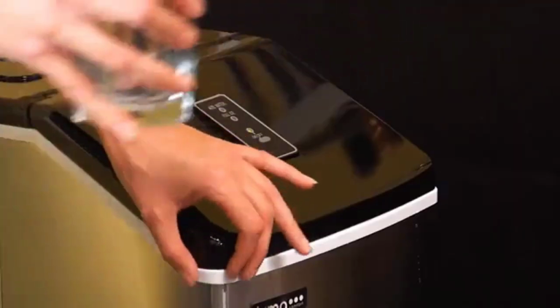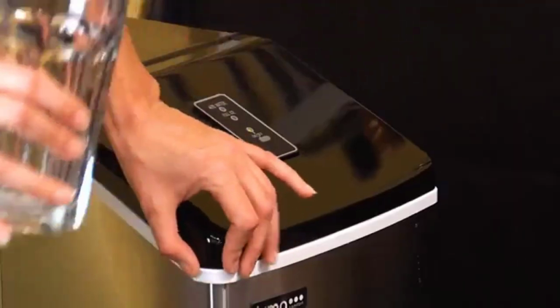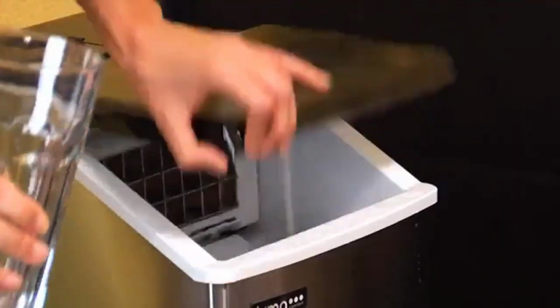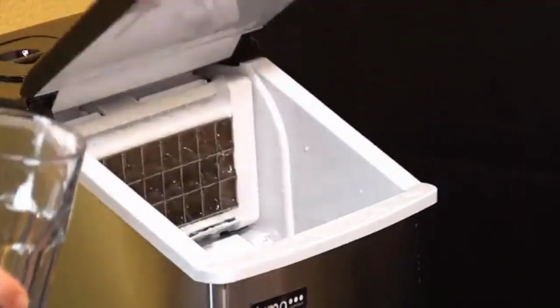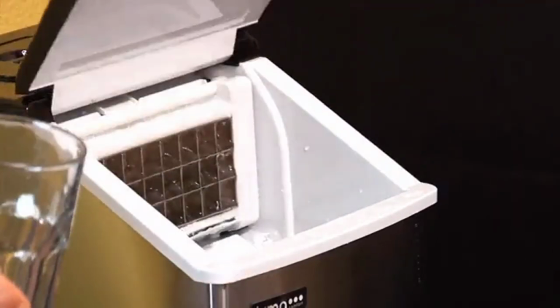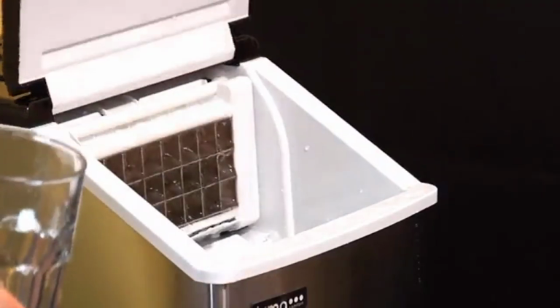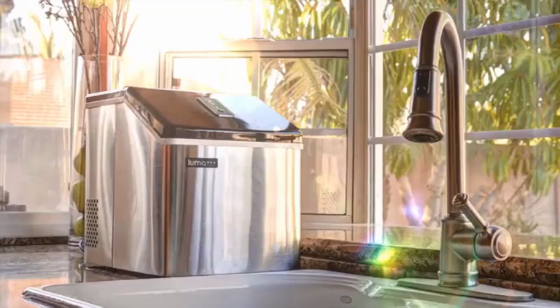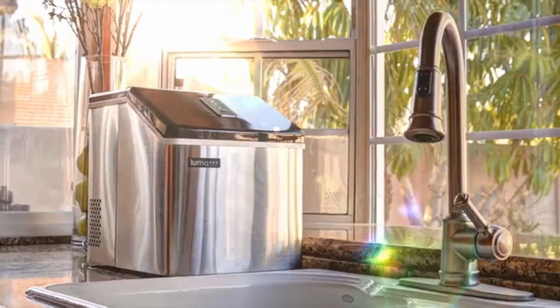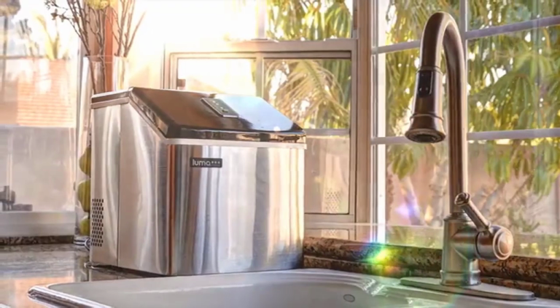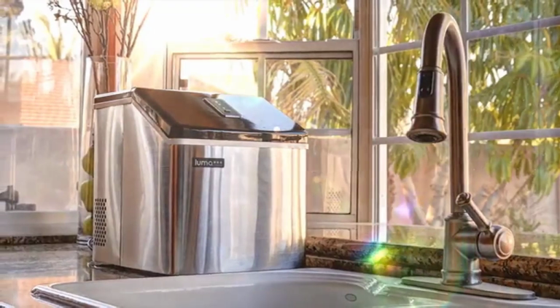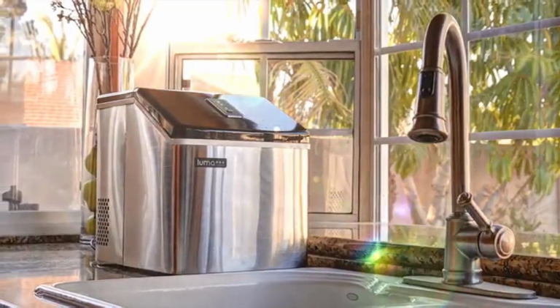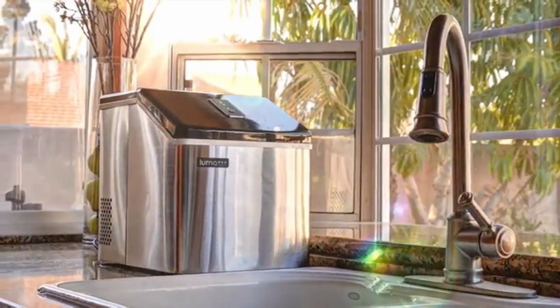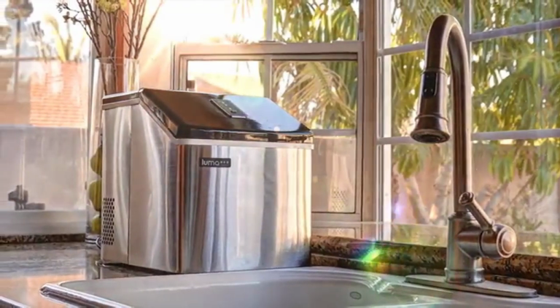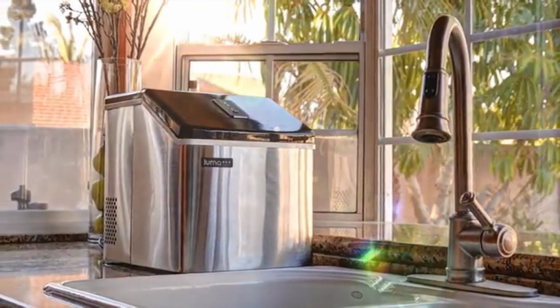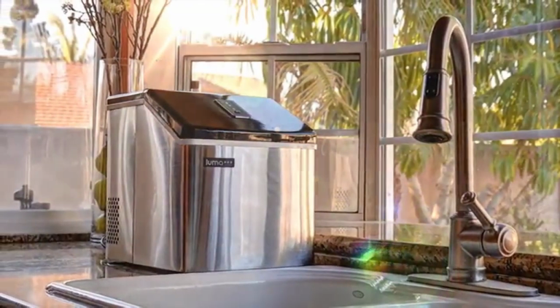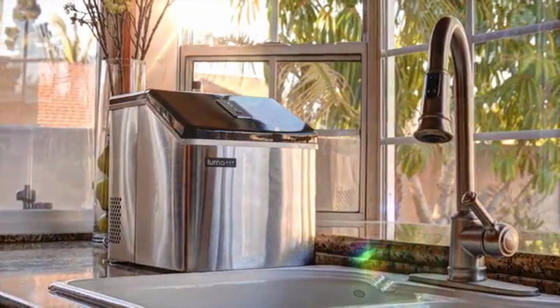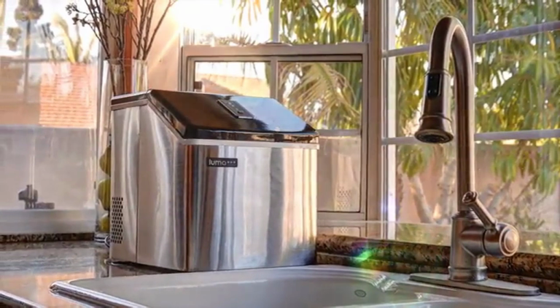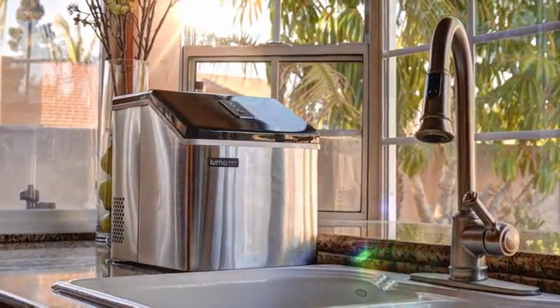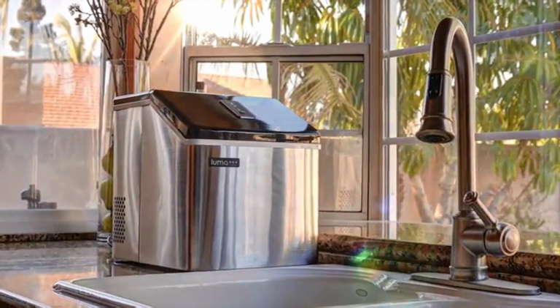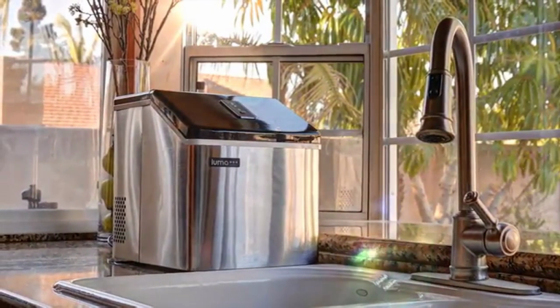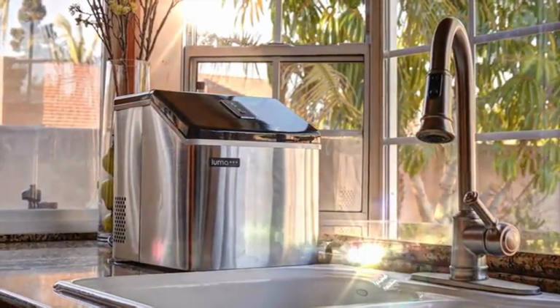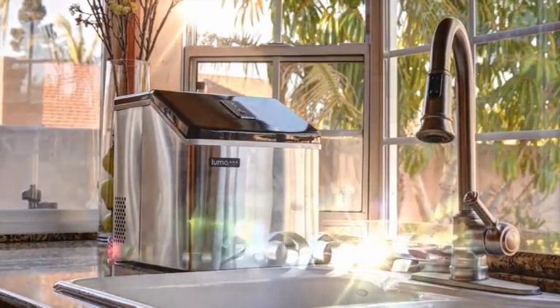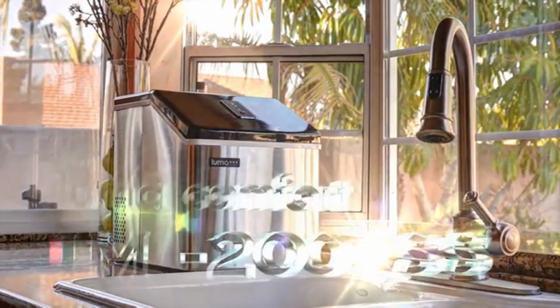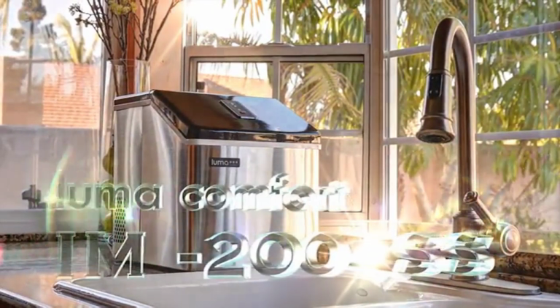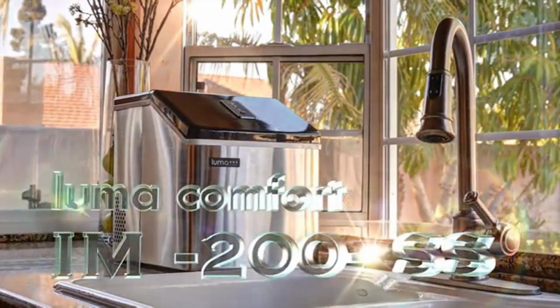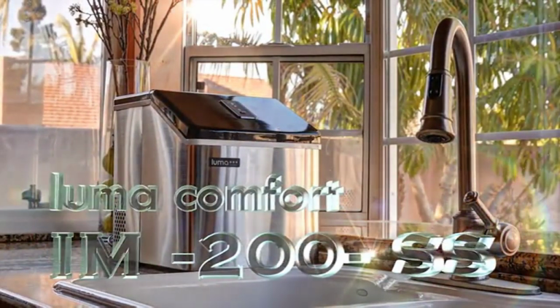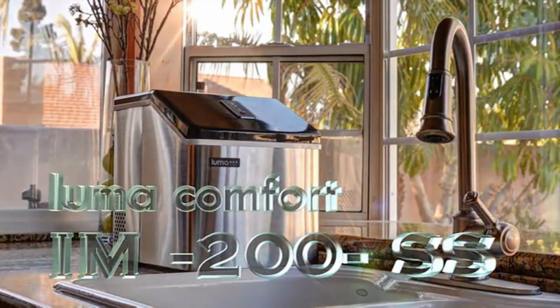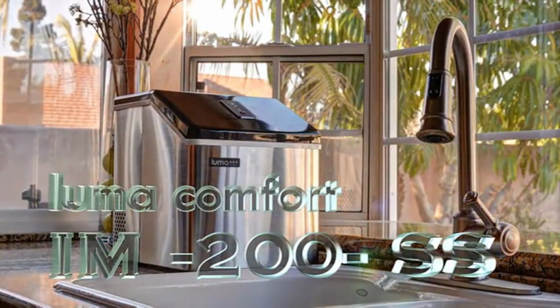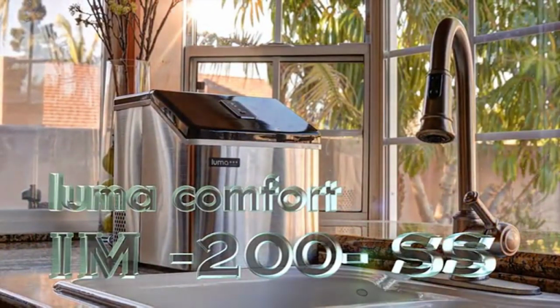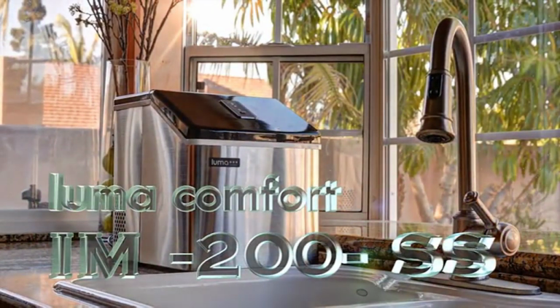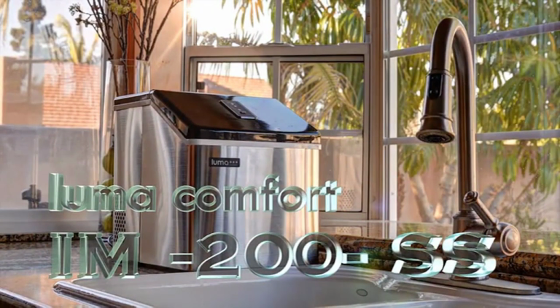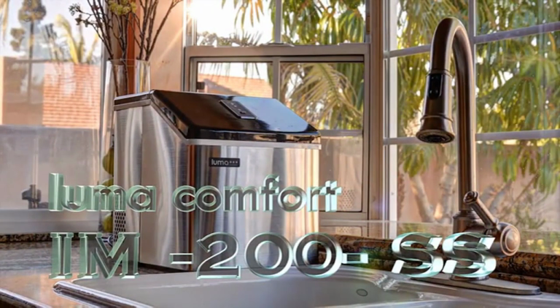Say goodbye to cloudy ice and enjoy the luxury of clear, slow-melting ice cubes with the Luma Comfort Clear Ice Cube Maker machine.